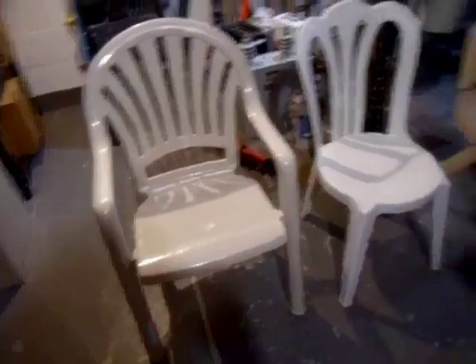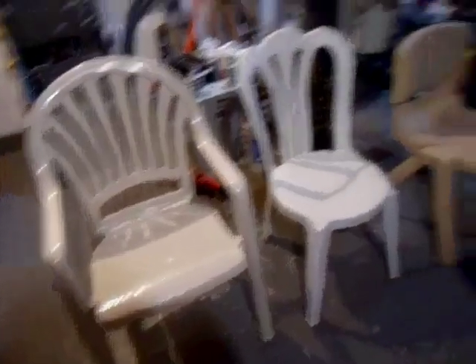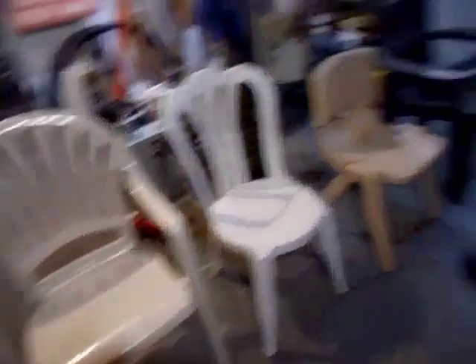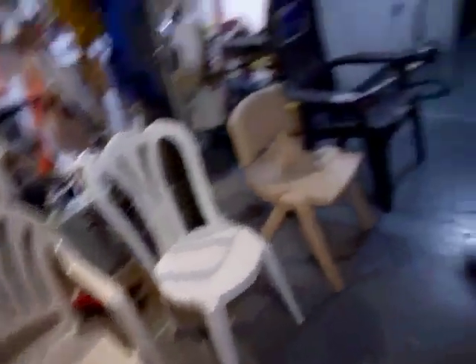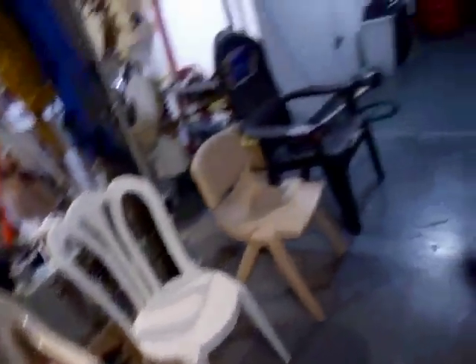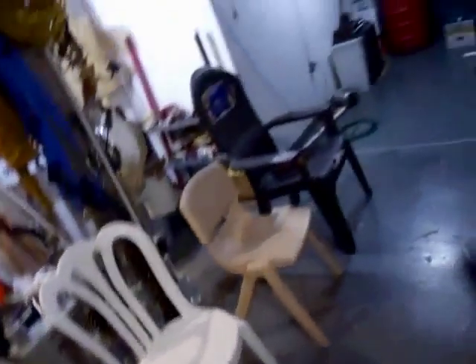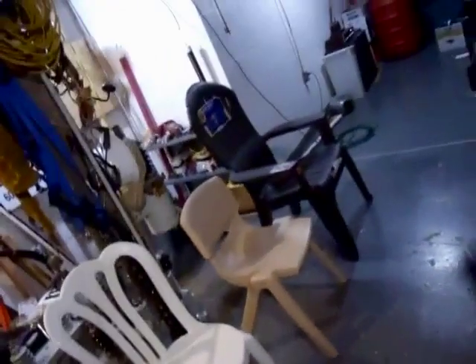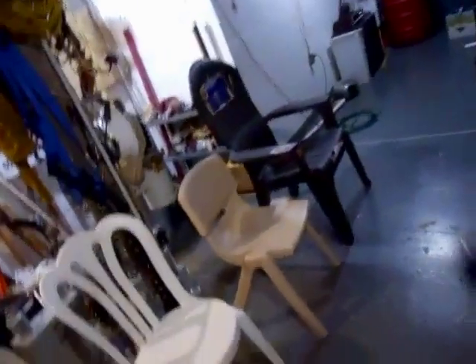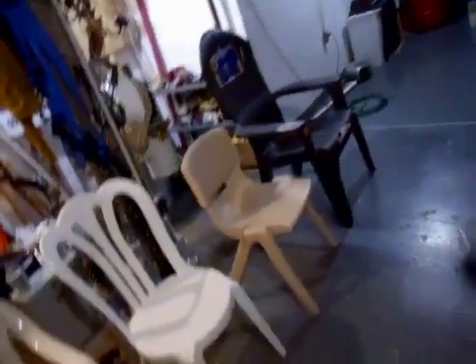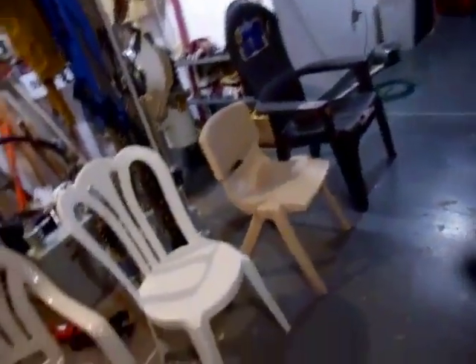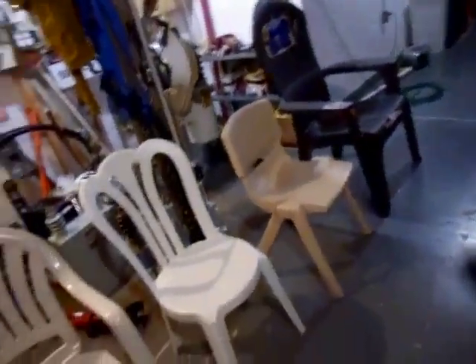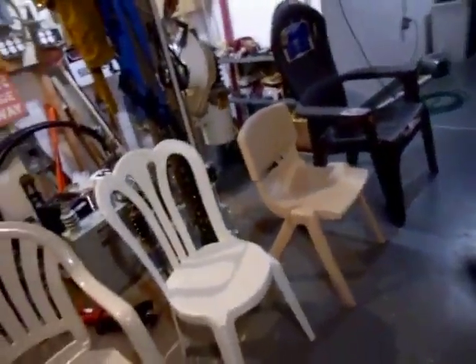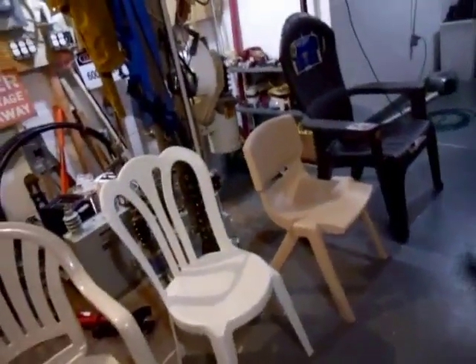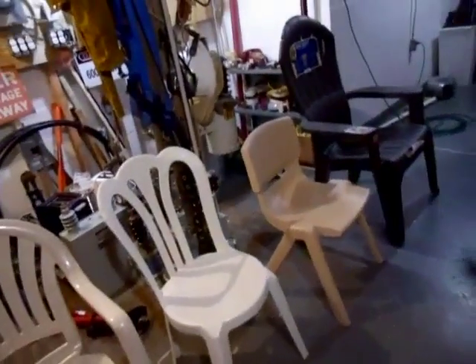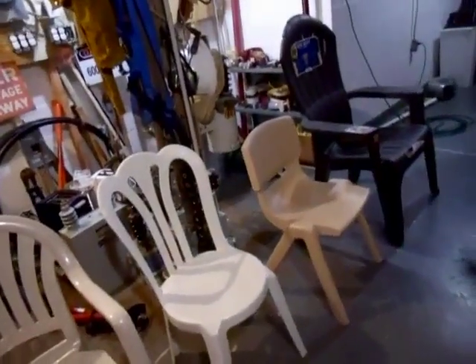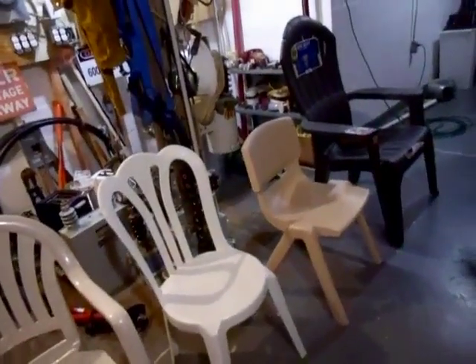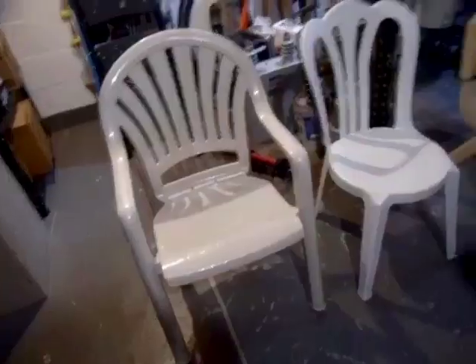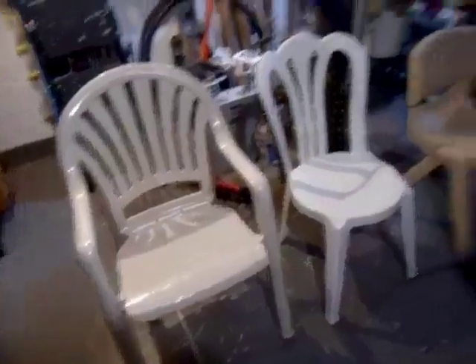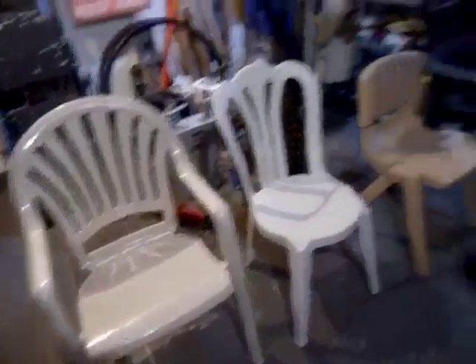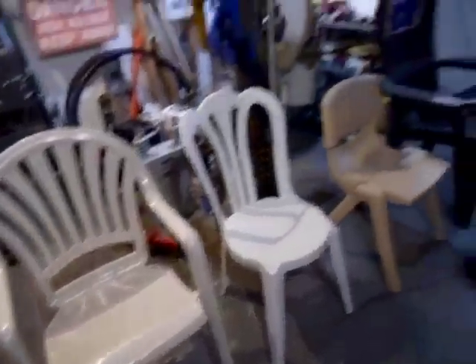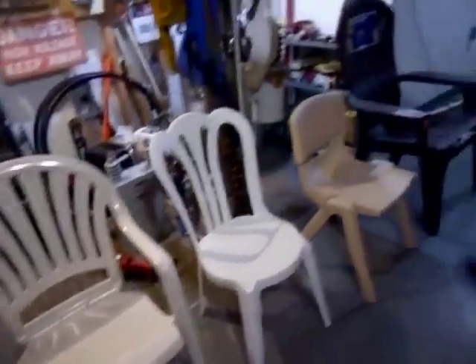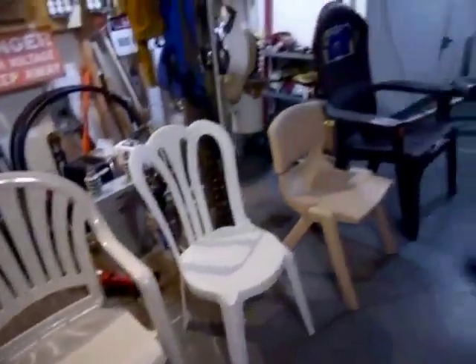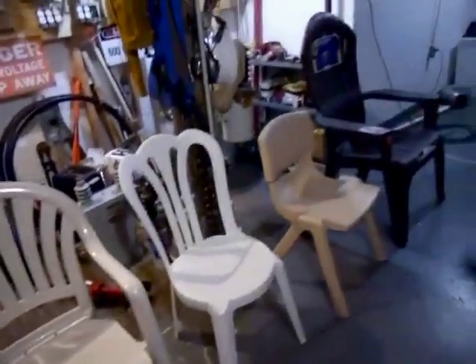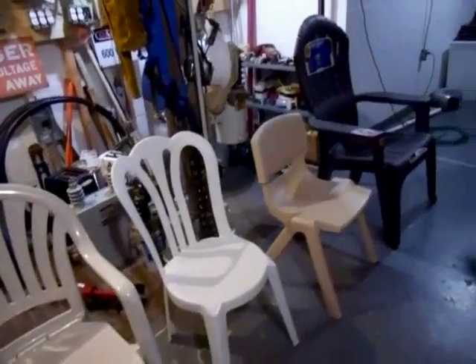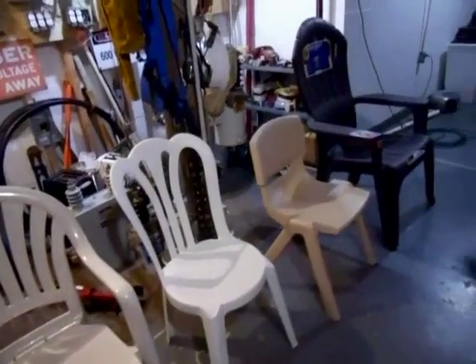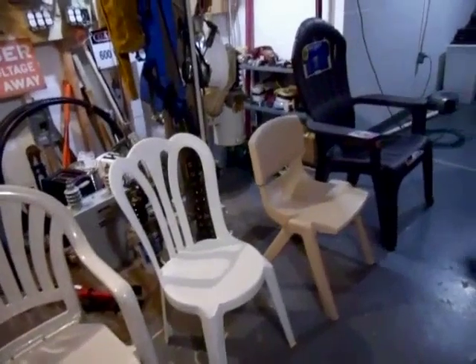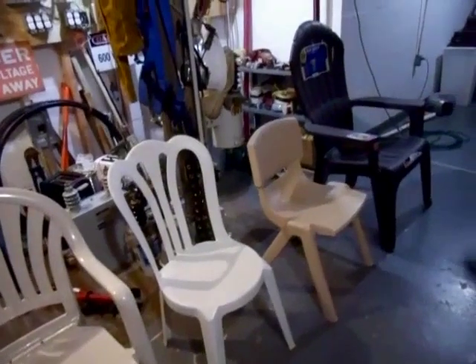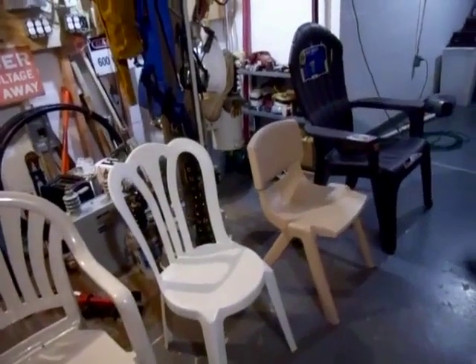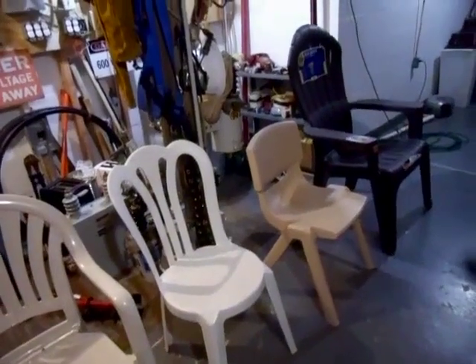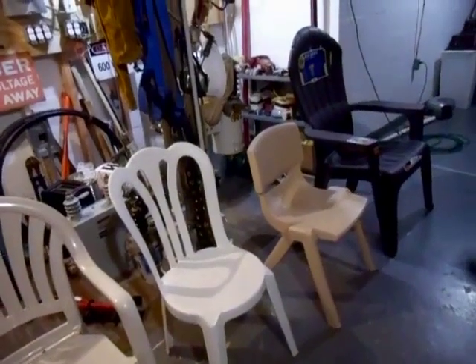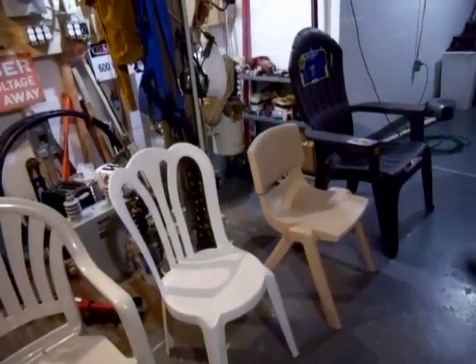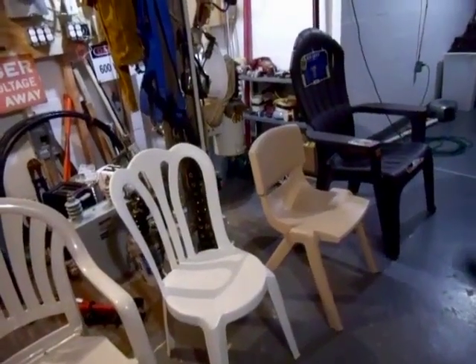So anyway, there's the four best plastic chairs on the market. Thanks for watching. Please subscribe, and remember to always be comfortable.